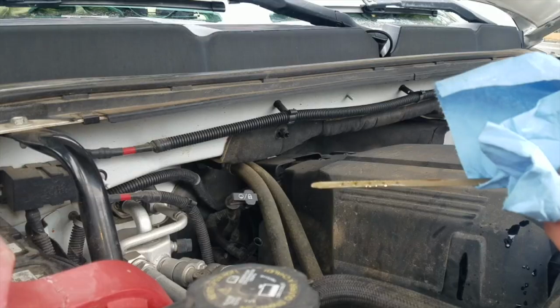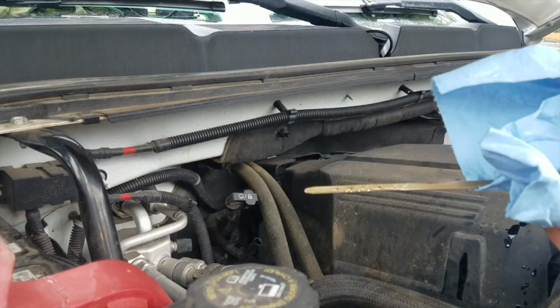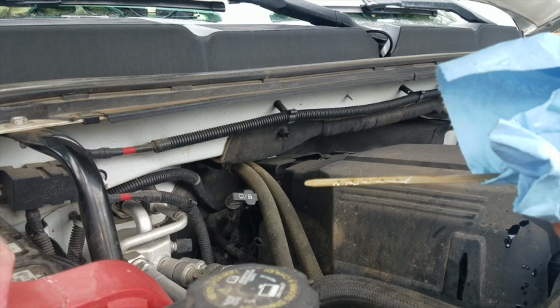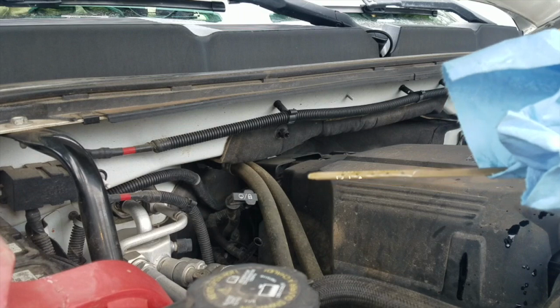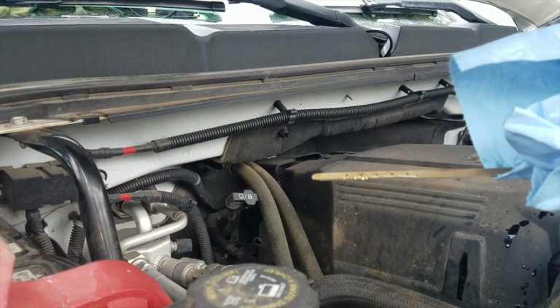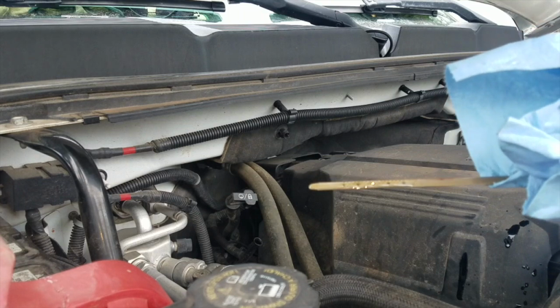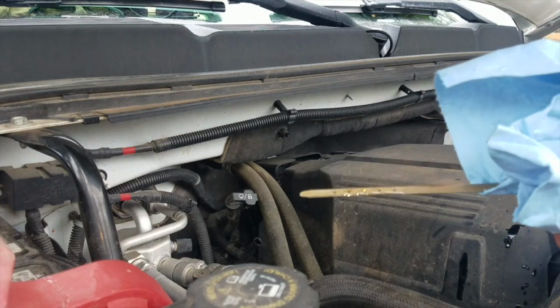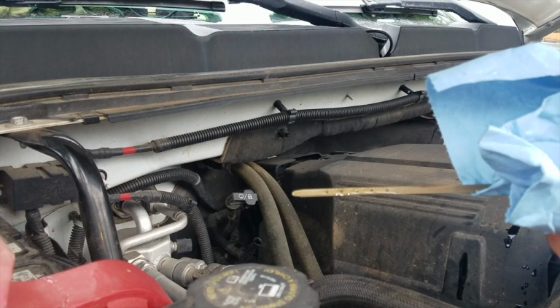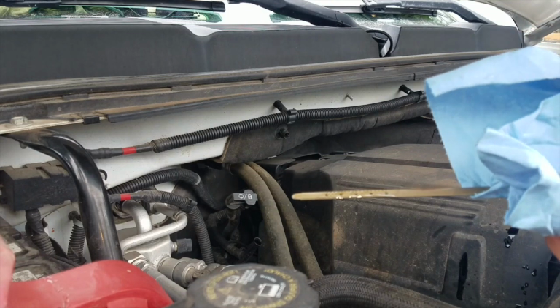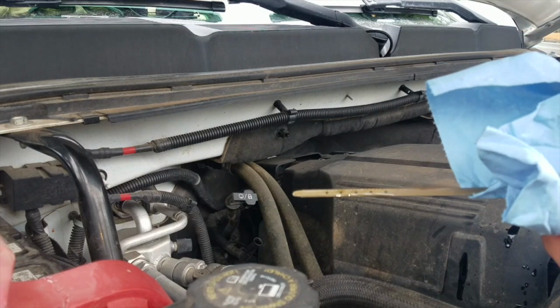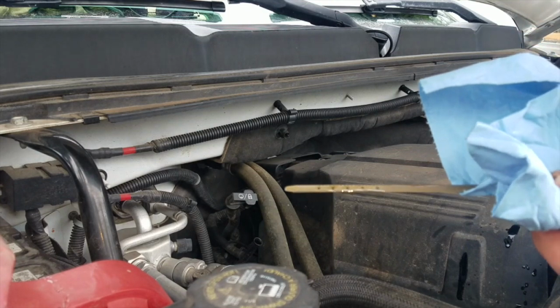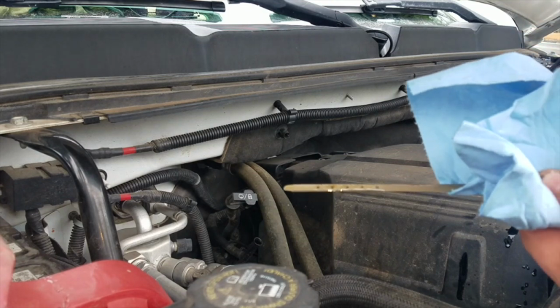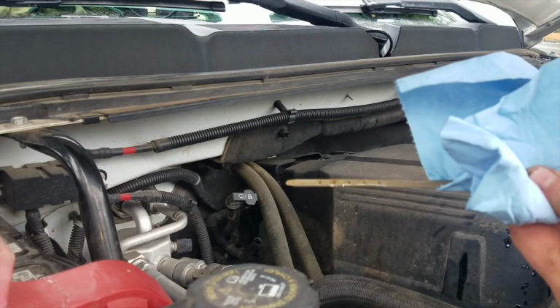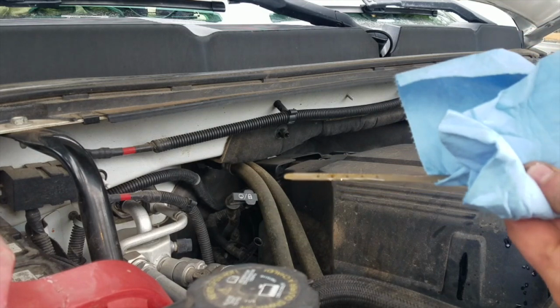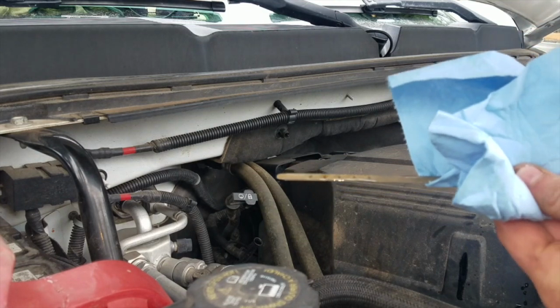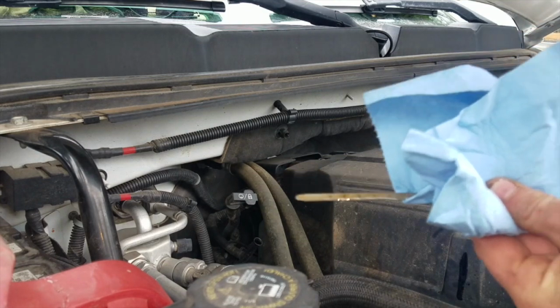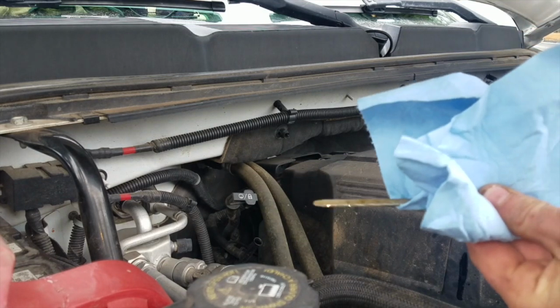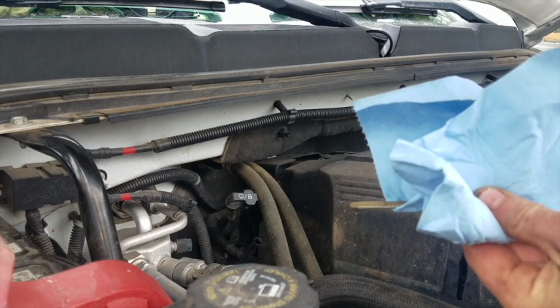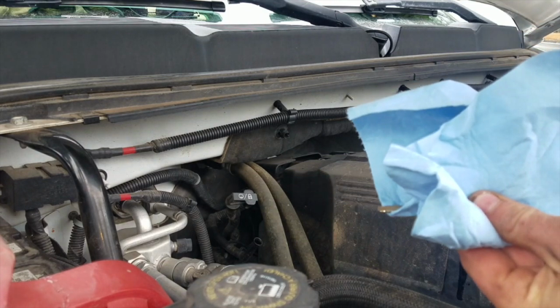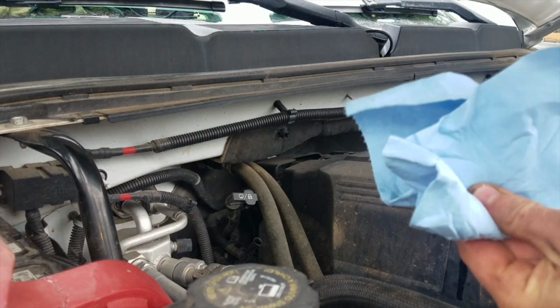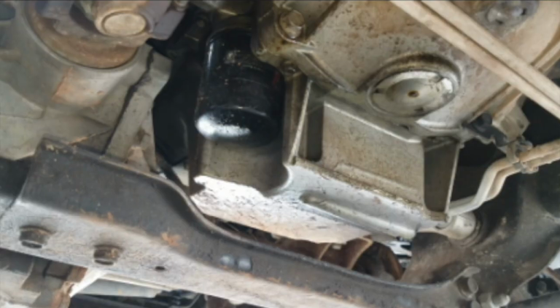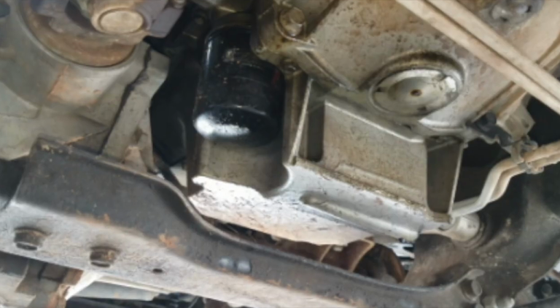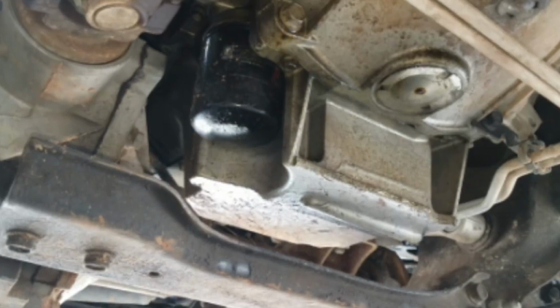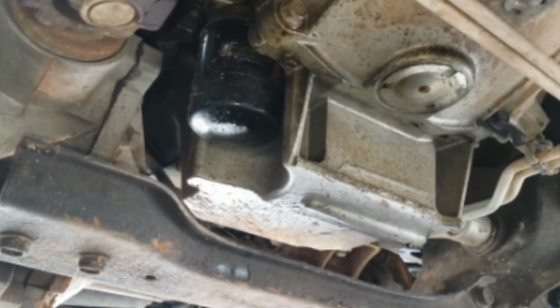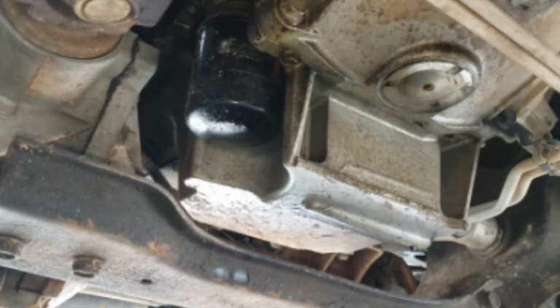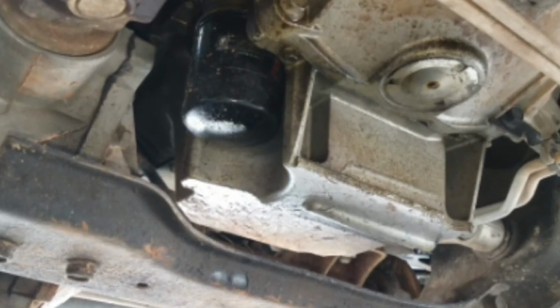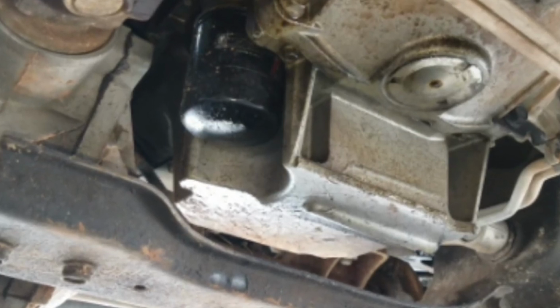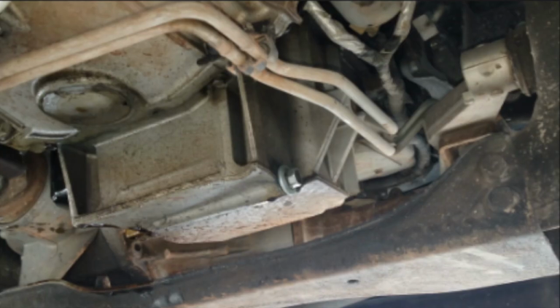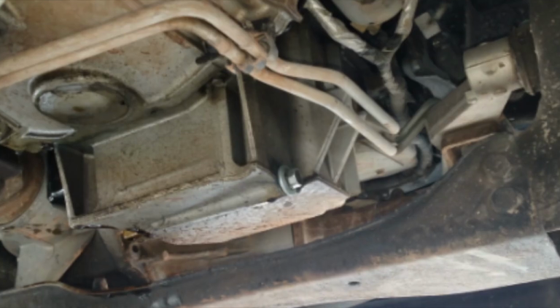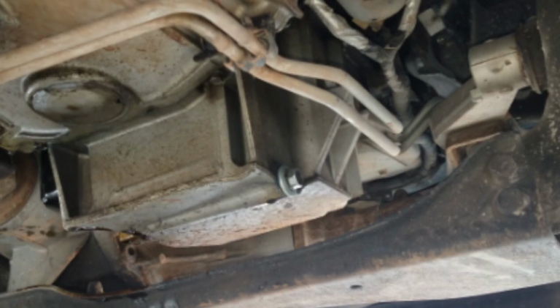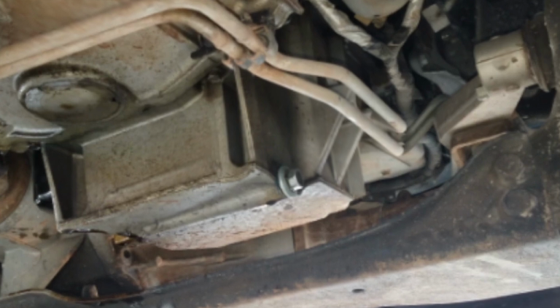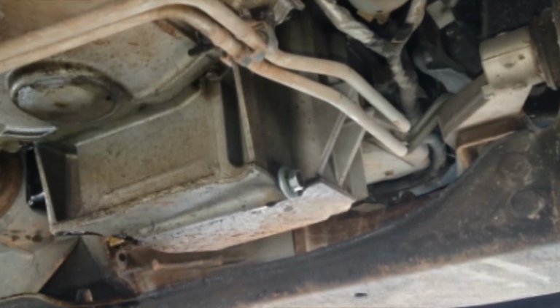With our six quarts of oil in, we can check the dipstick to confirm there's oil on it, then crank her up checking for leaks around the oil filter and drain plug.